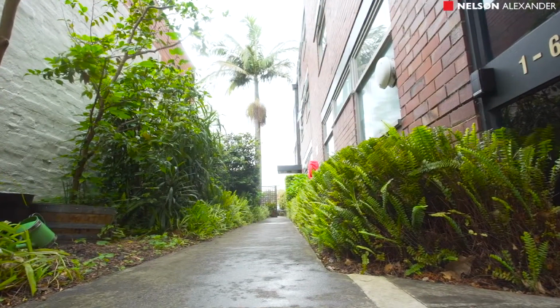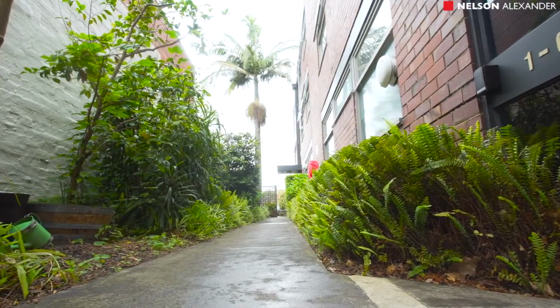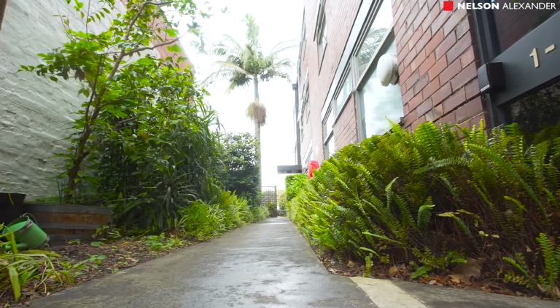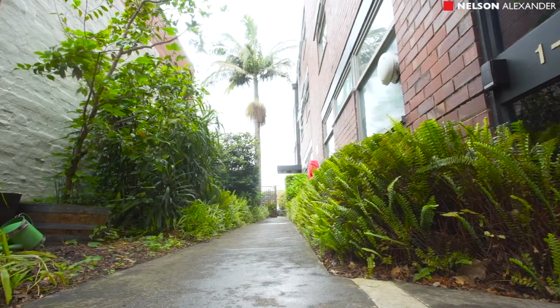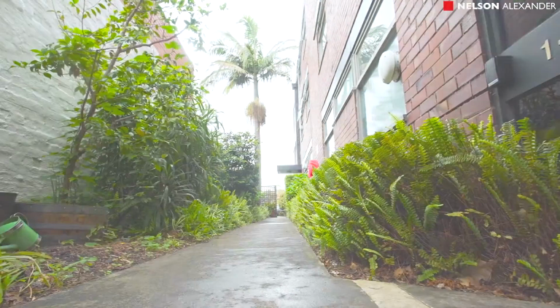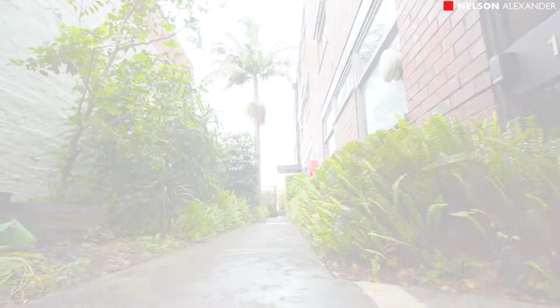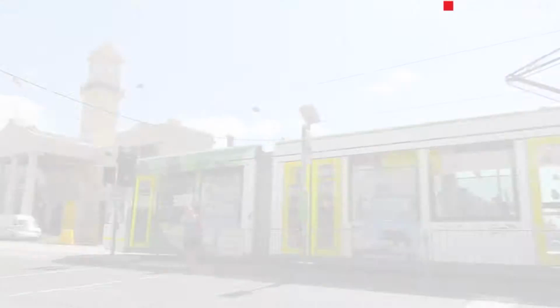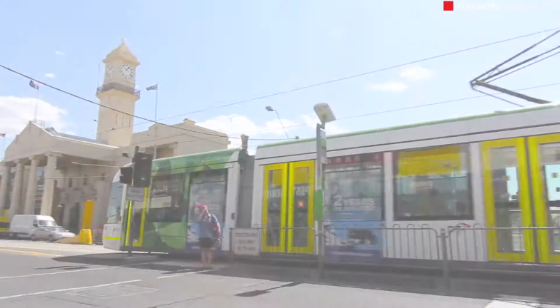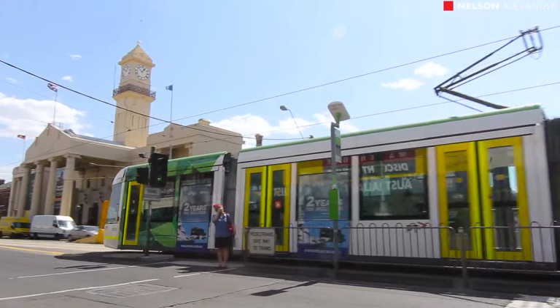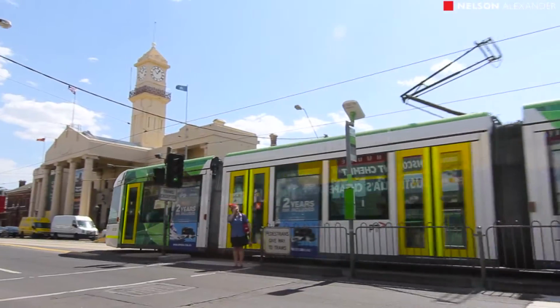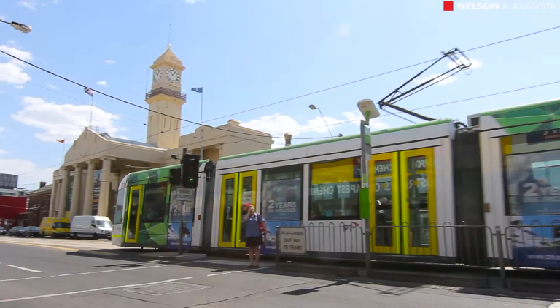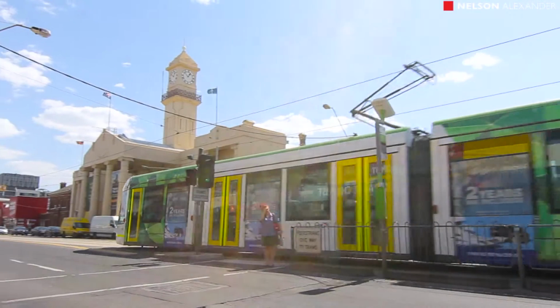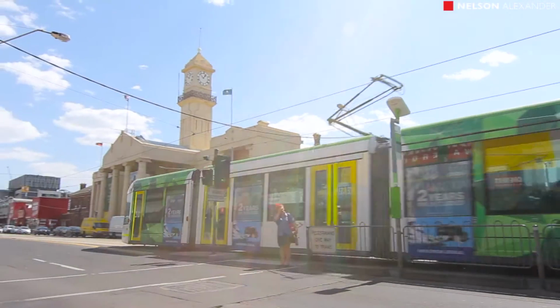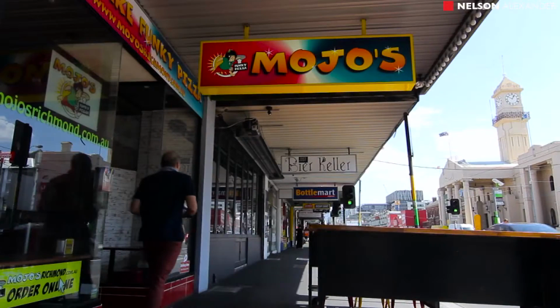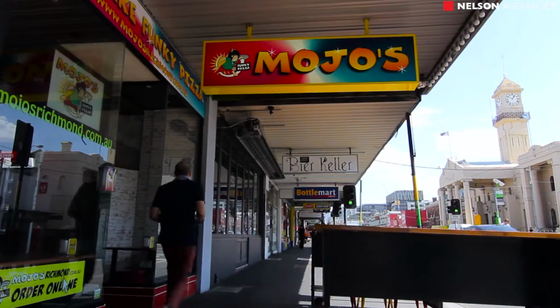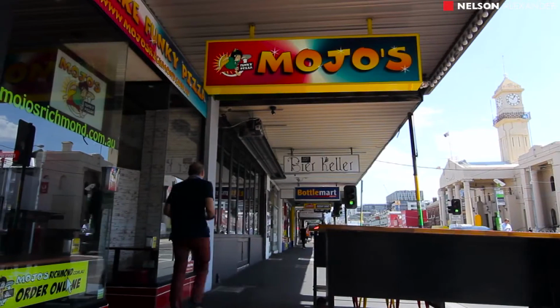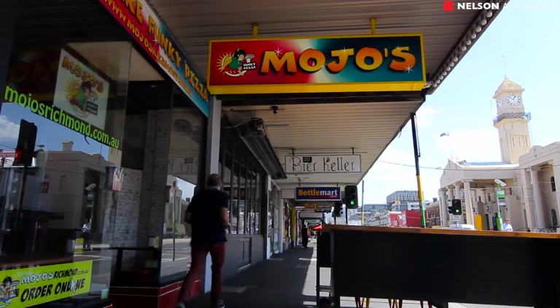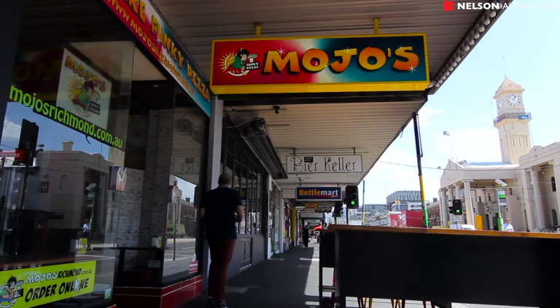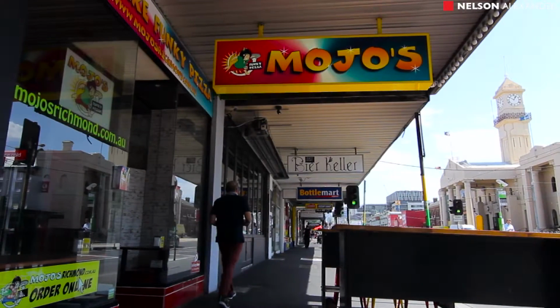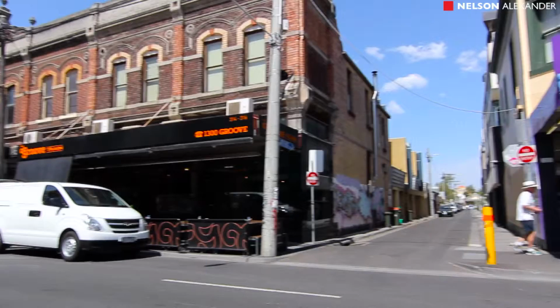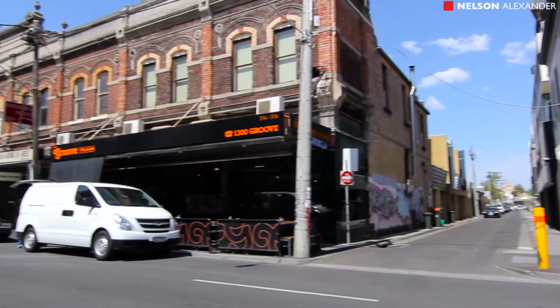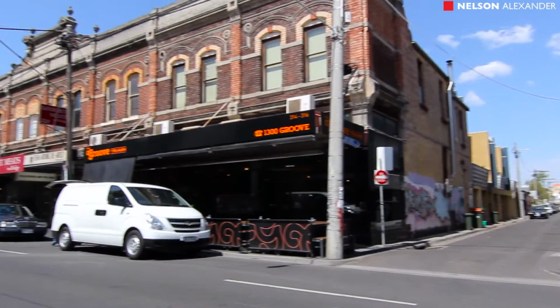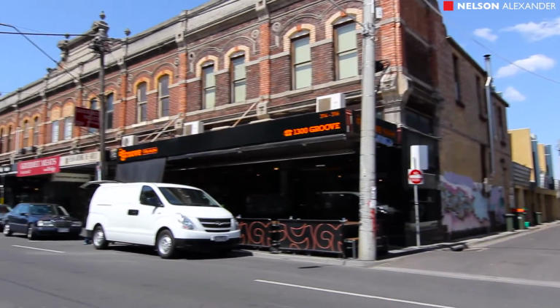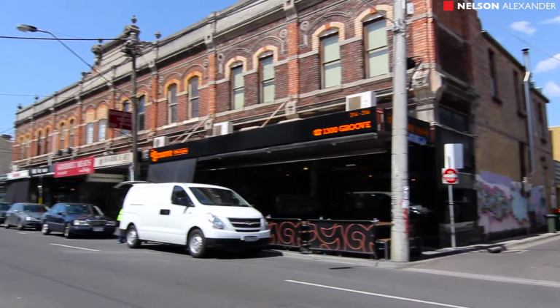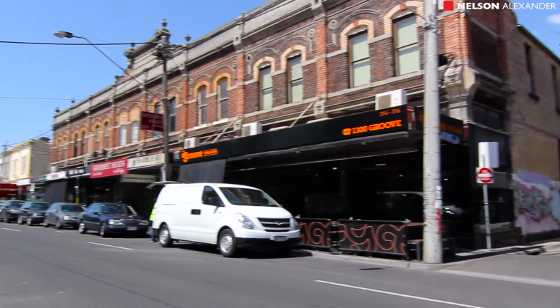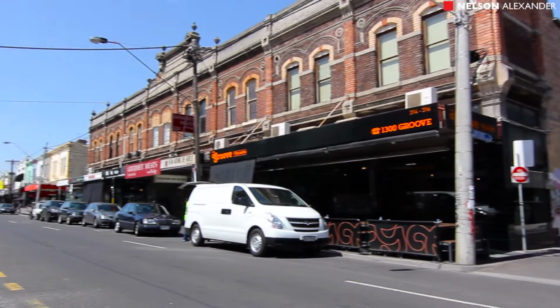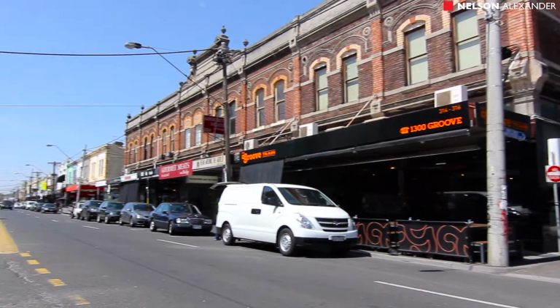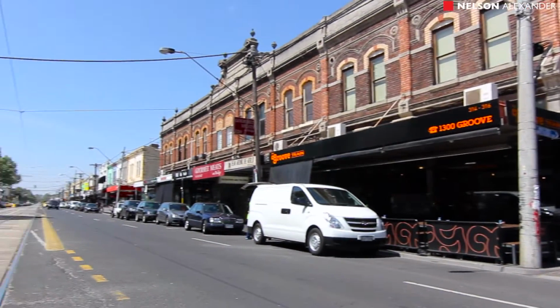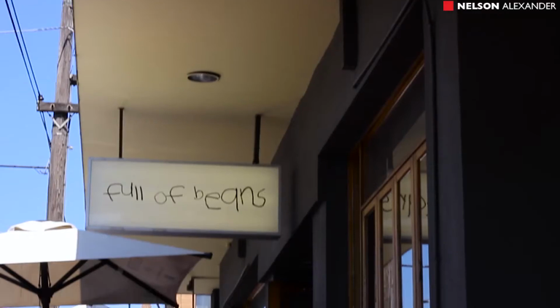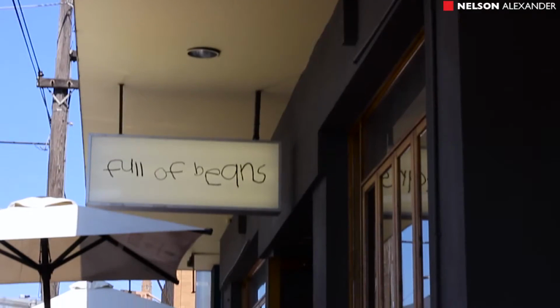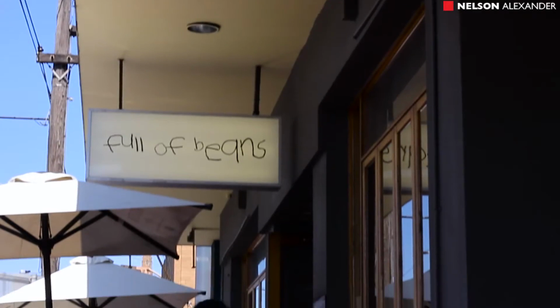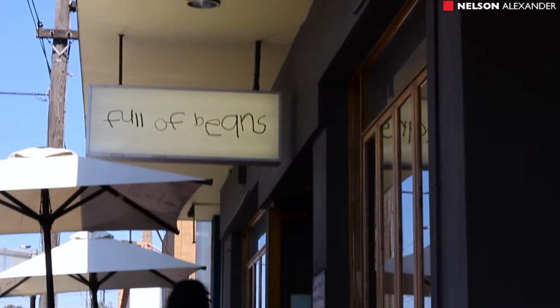Enjoy easy access to public transport and only moments away from both Bridge Road and Swan Street shopping and restaurant precincts.